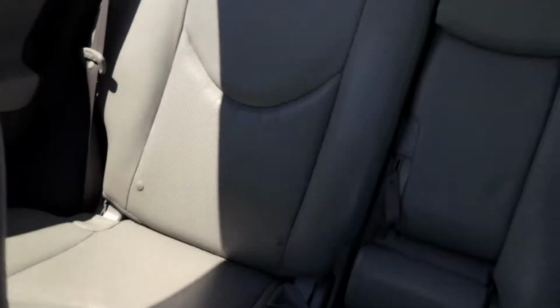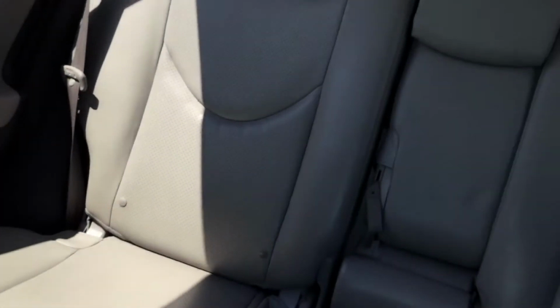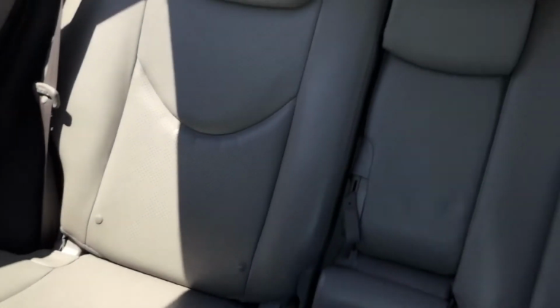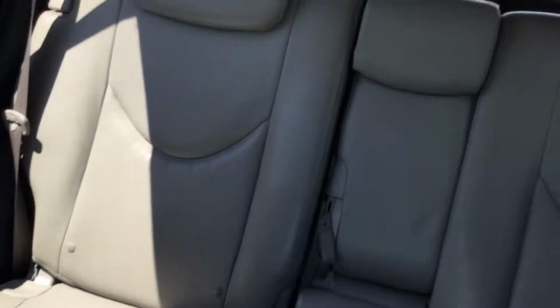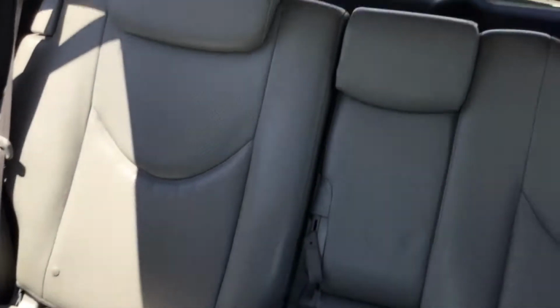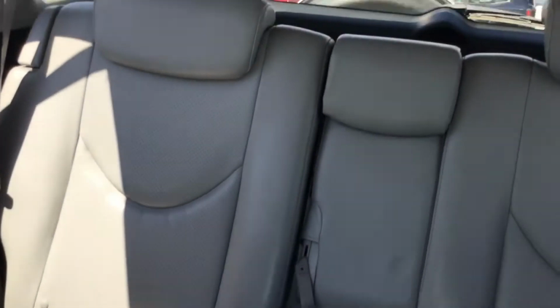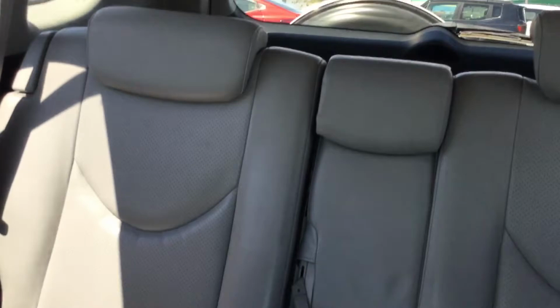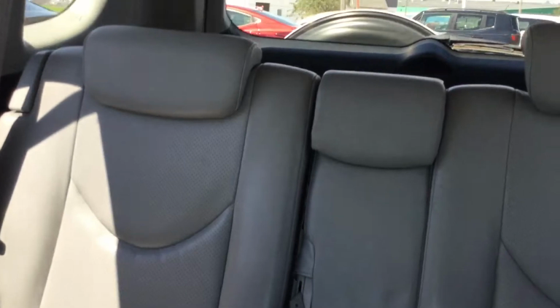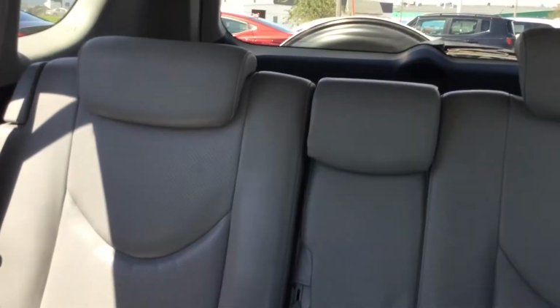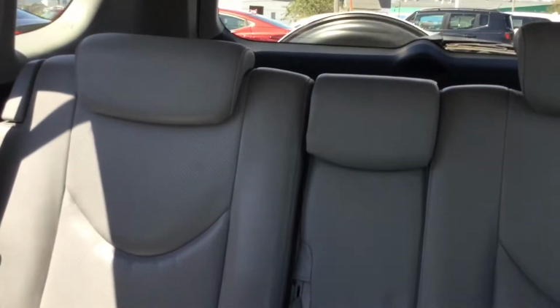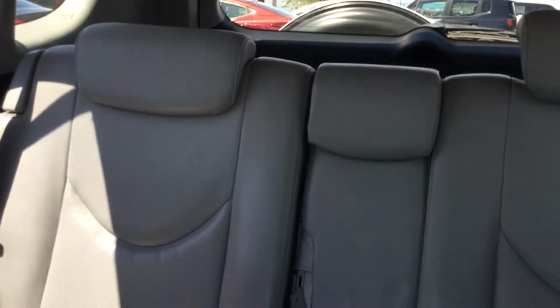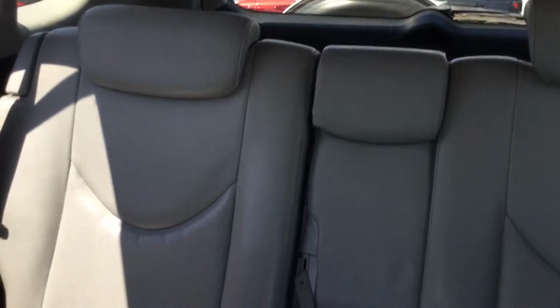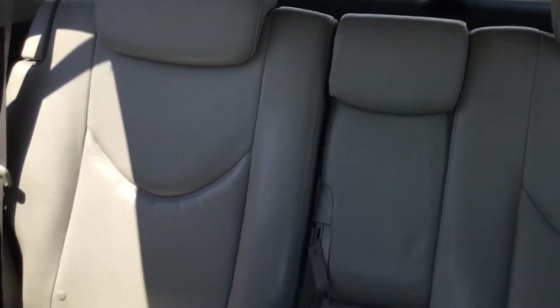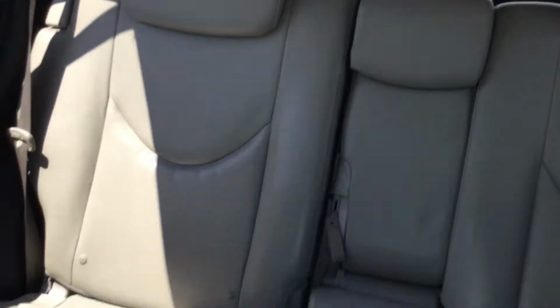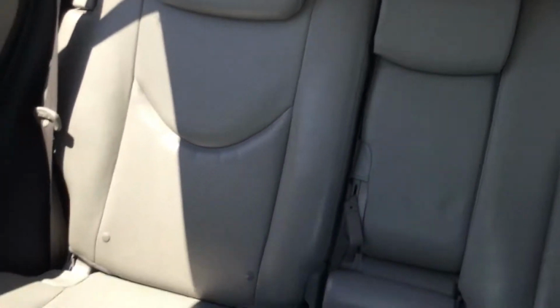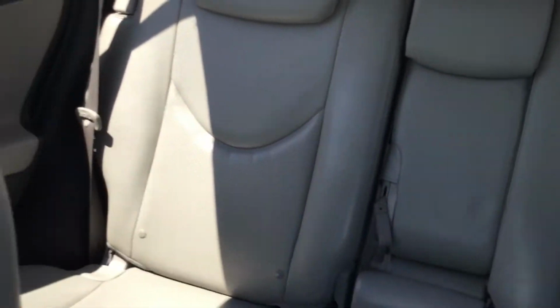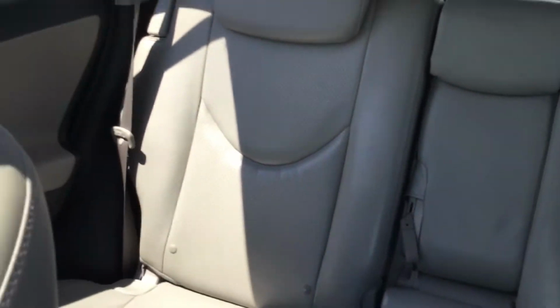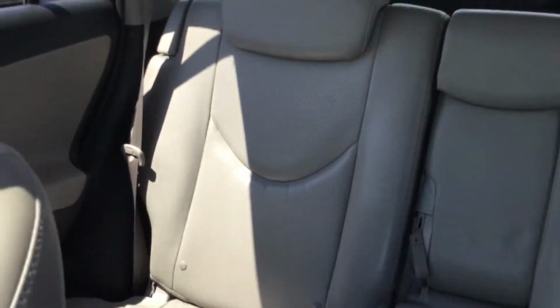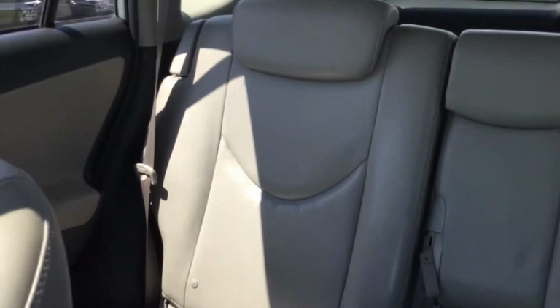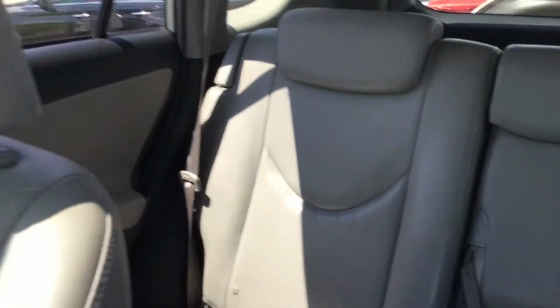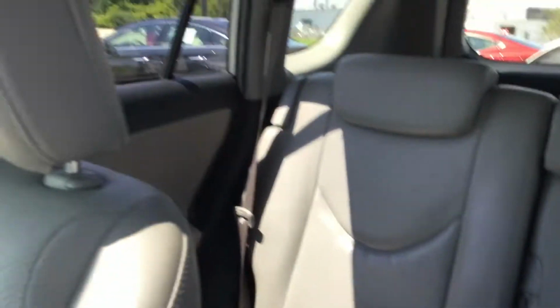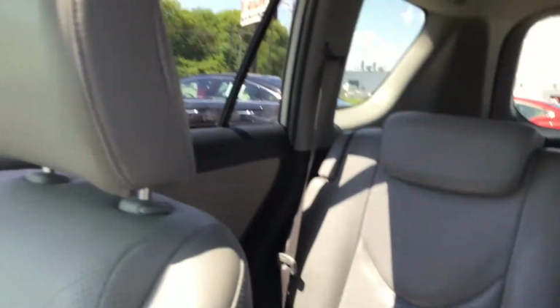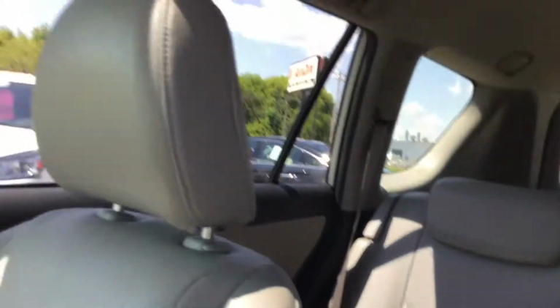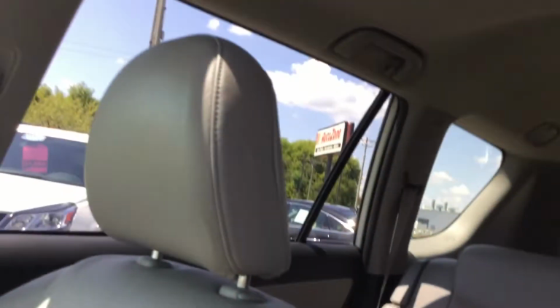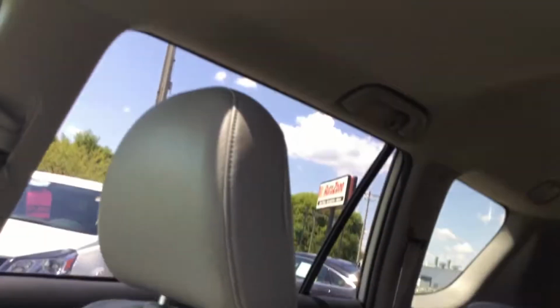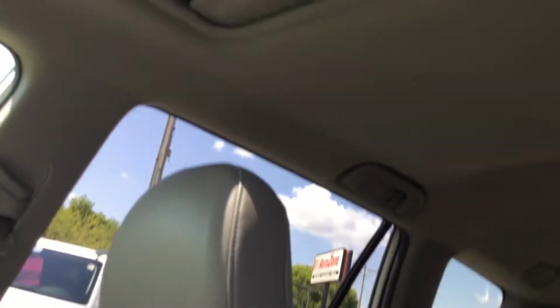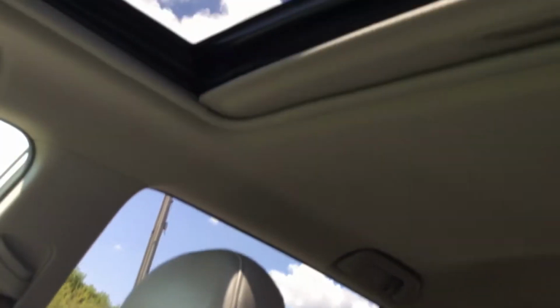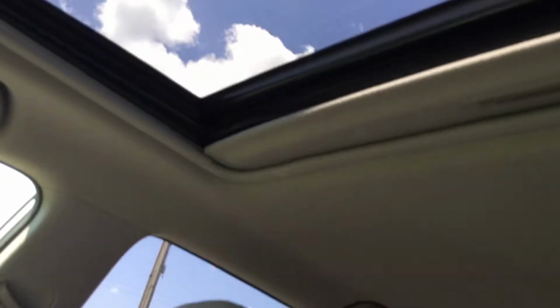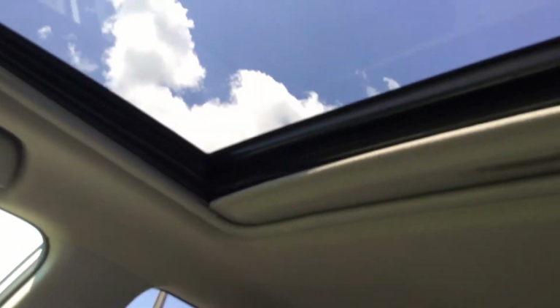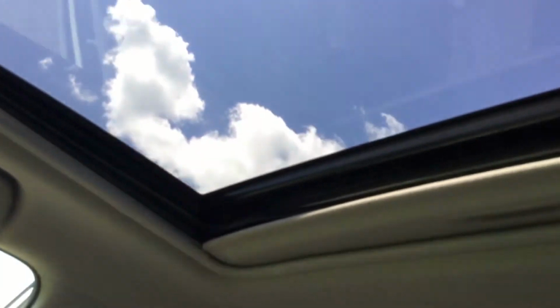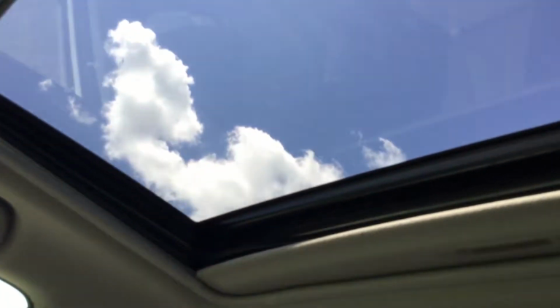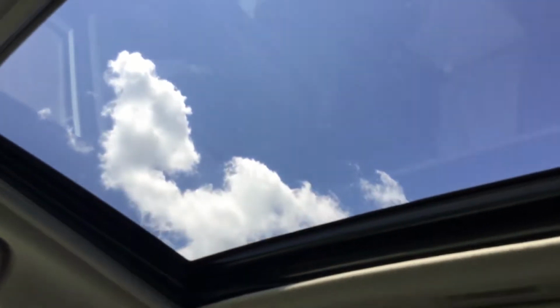There's a lot of space in the back, and it also has a sunroof.